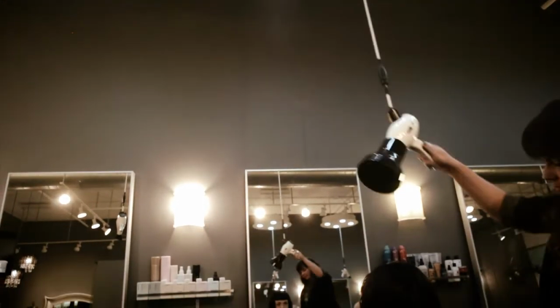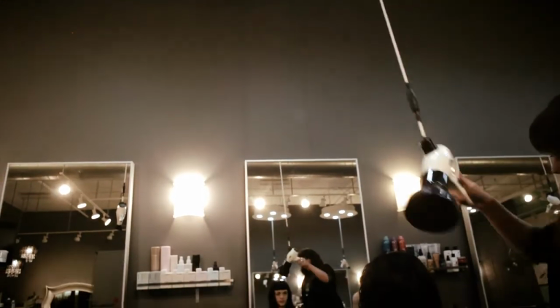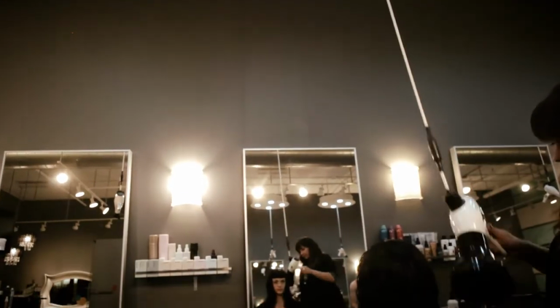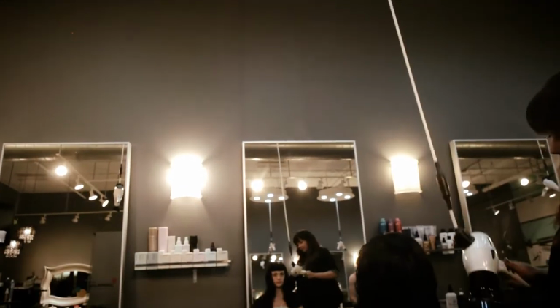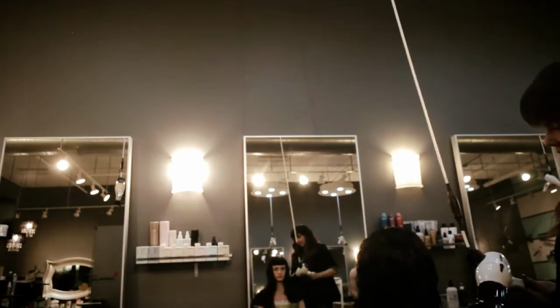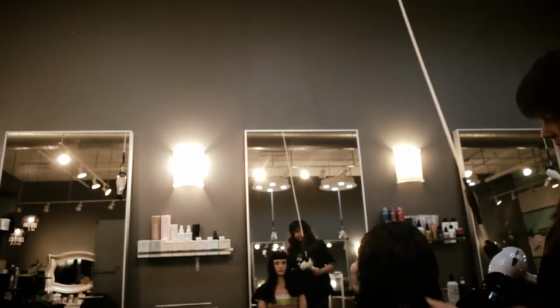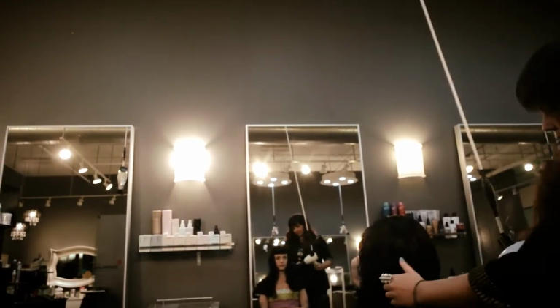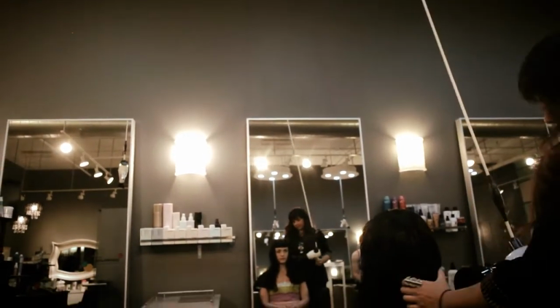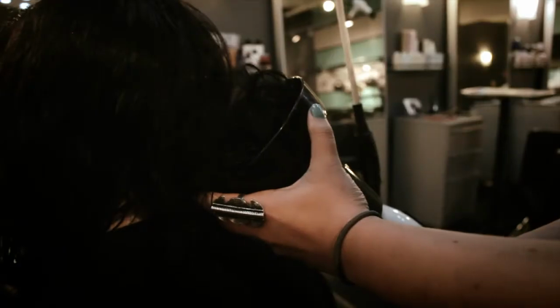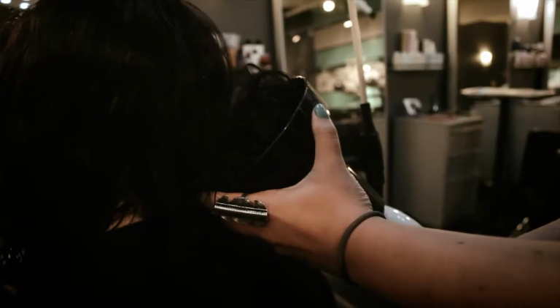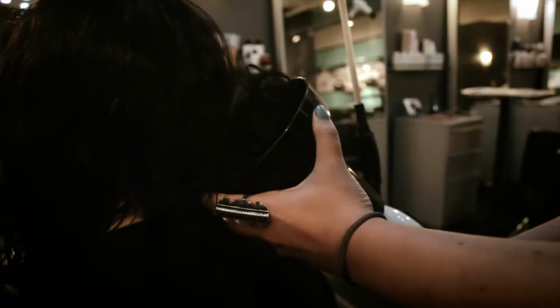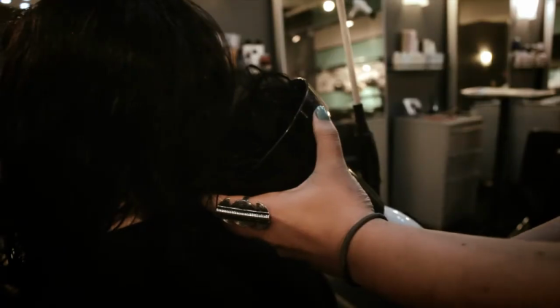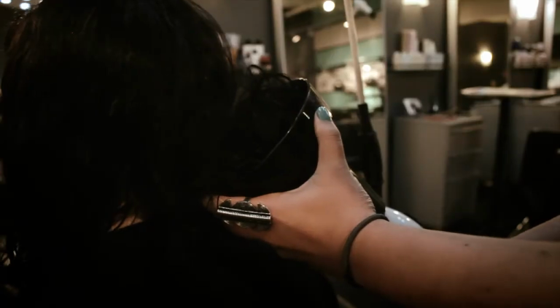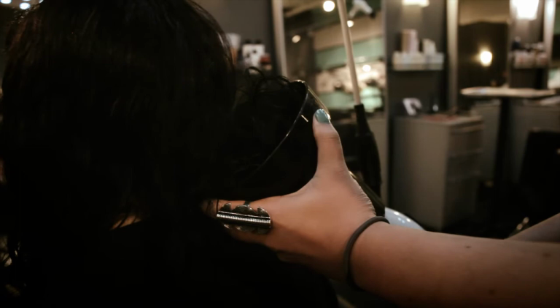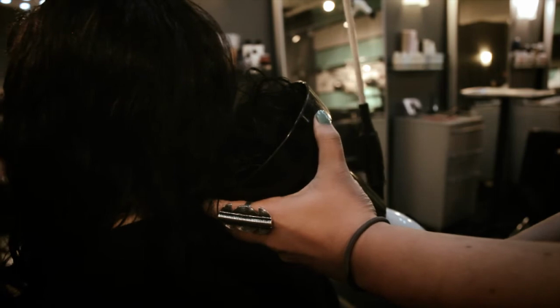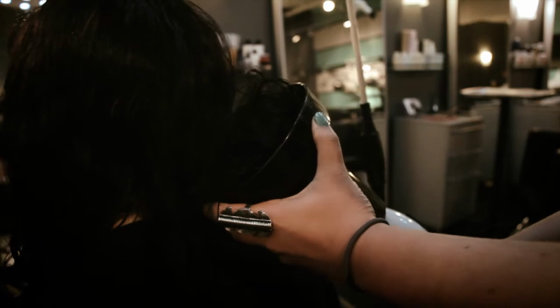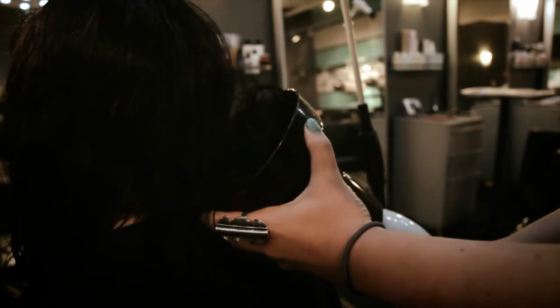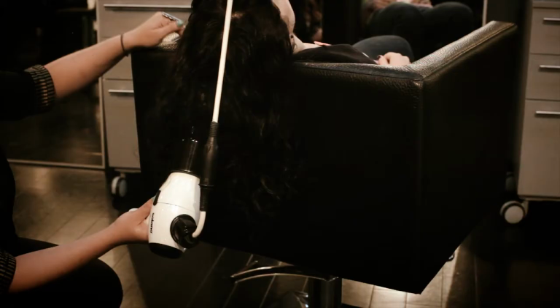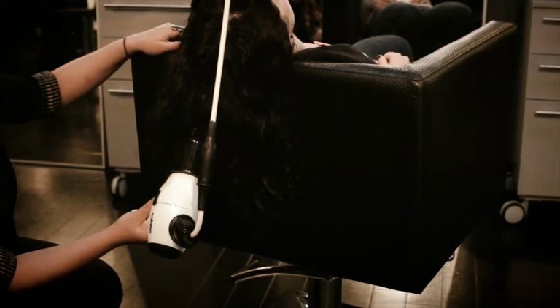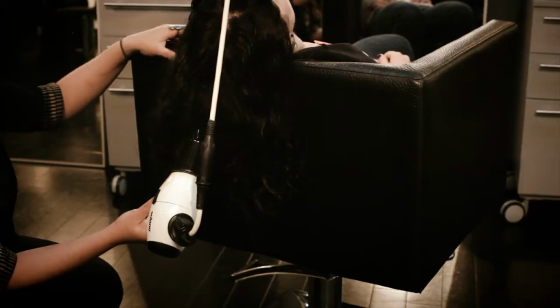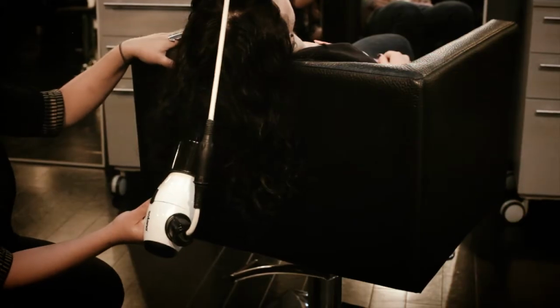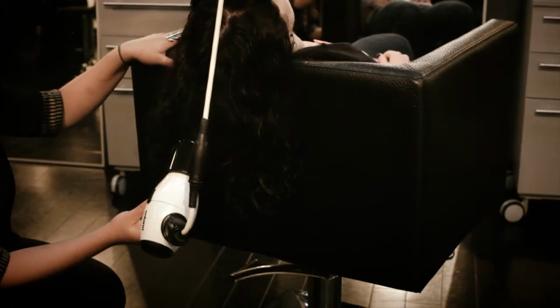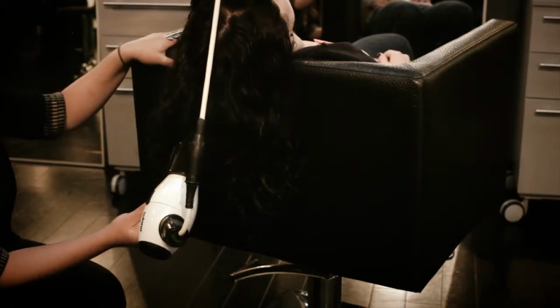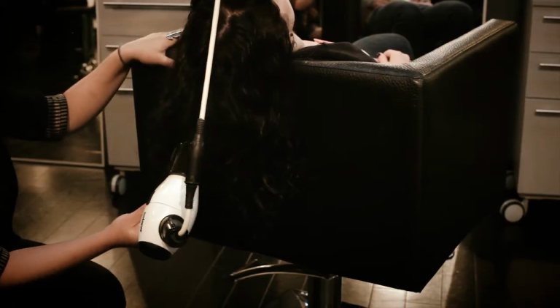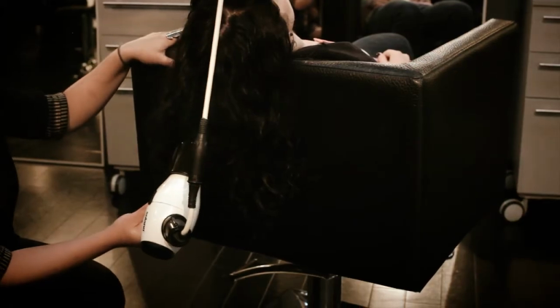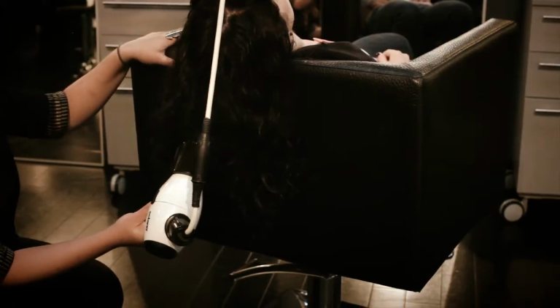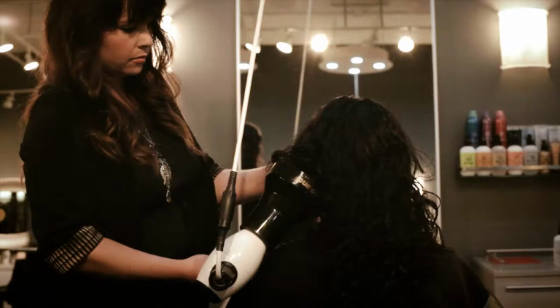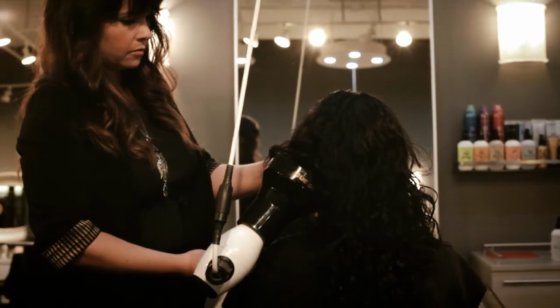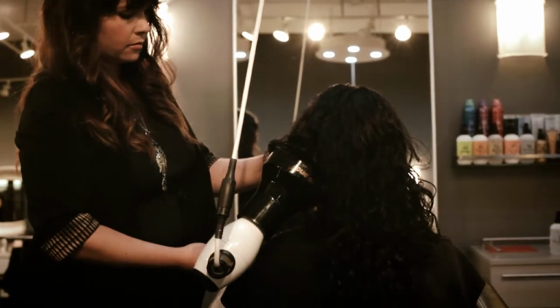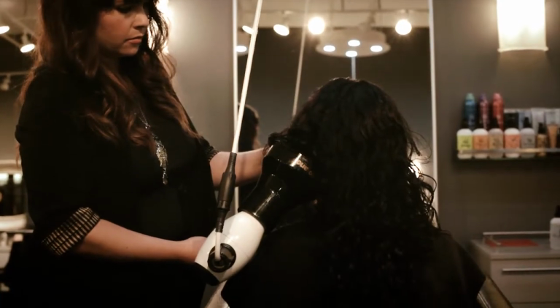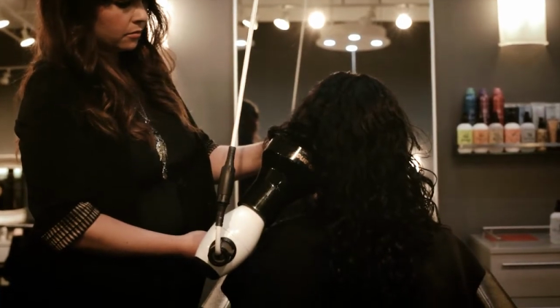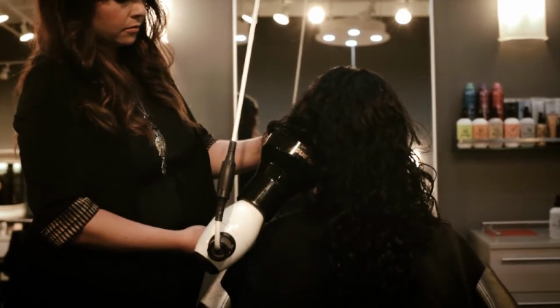Then, diffuse the hair for an intensified wave, or let the hair air-dry for a looser look.